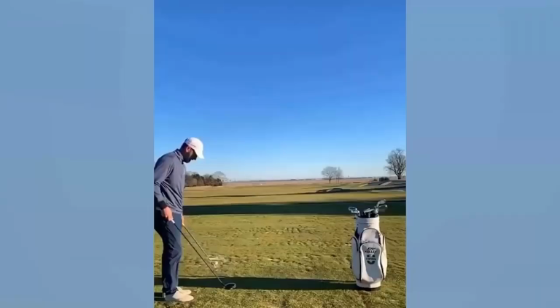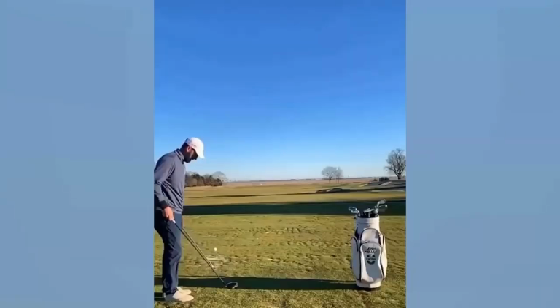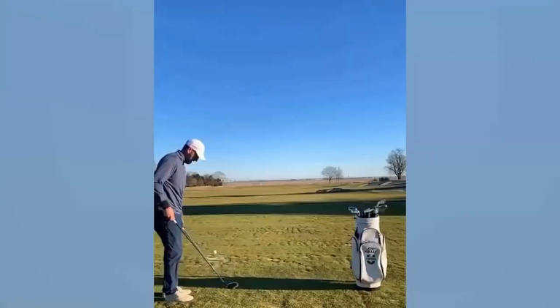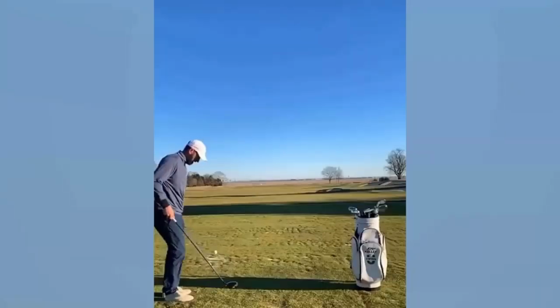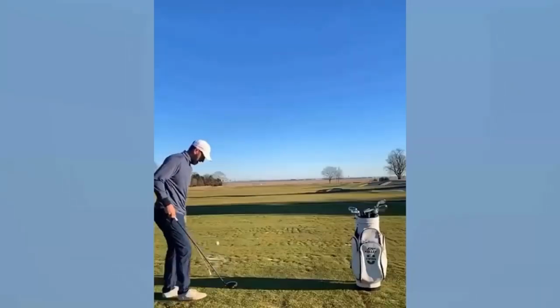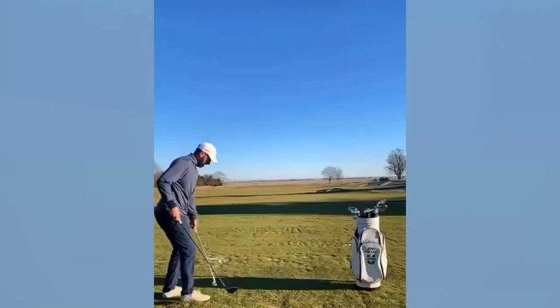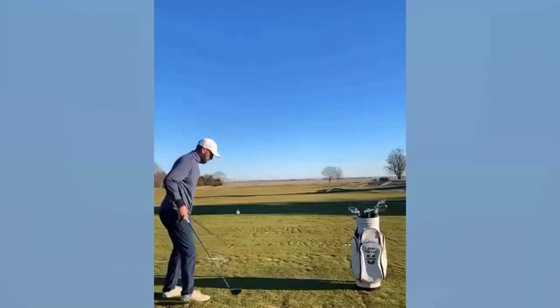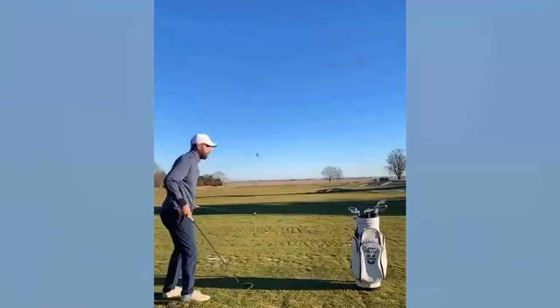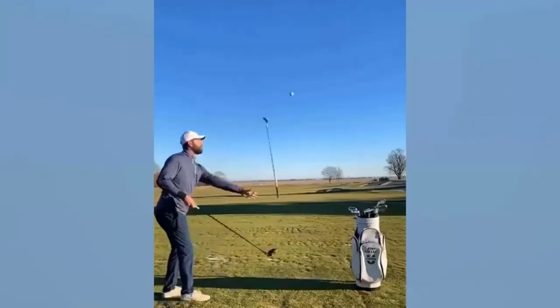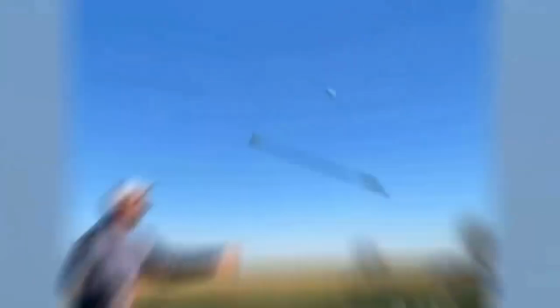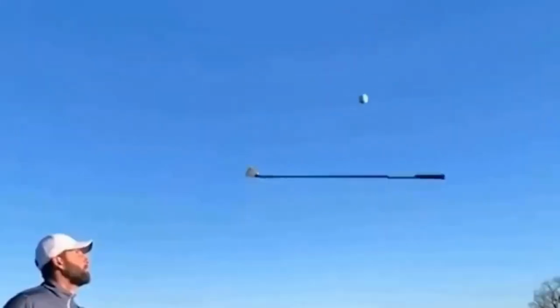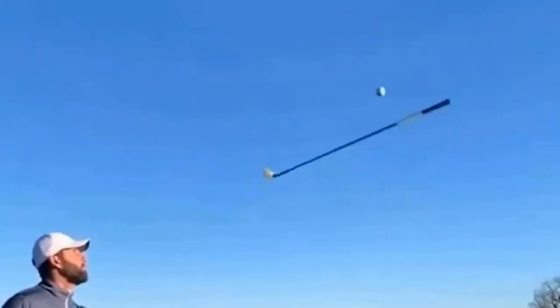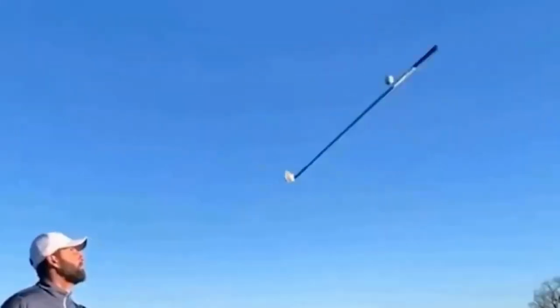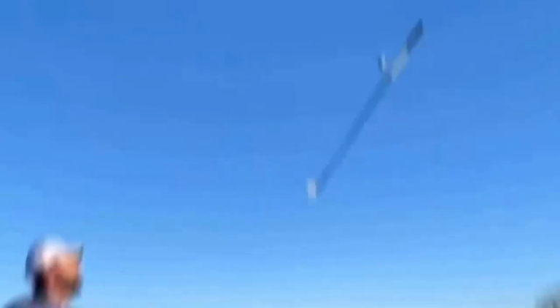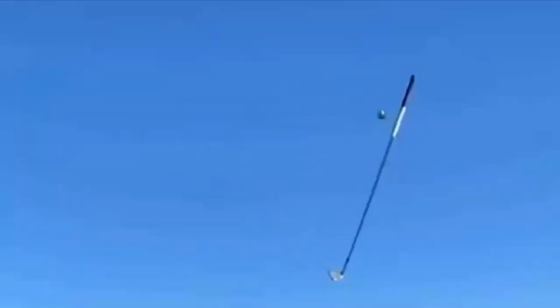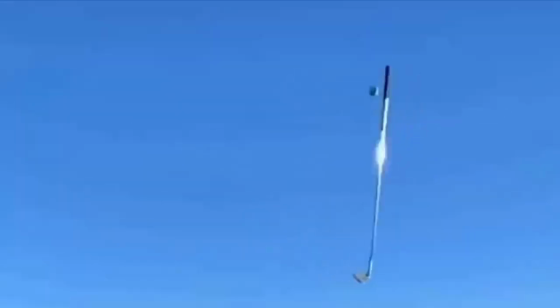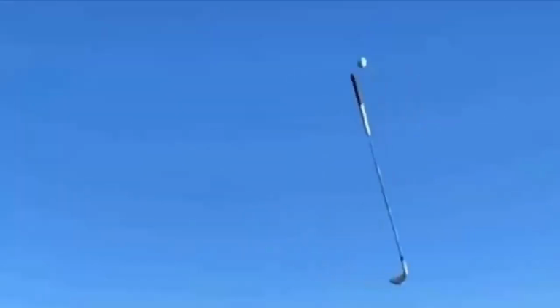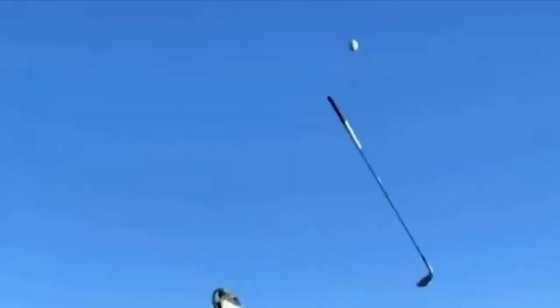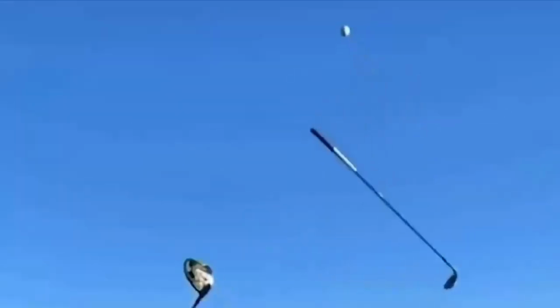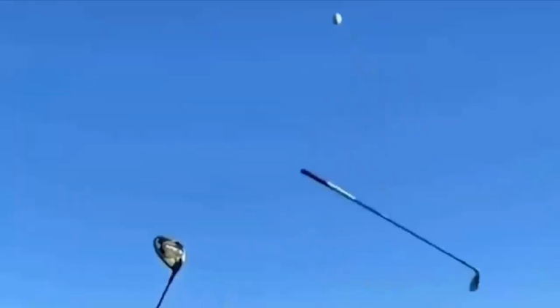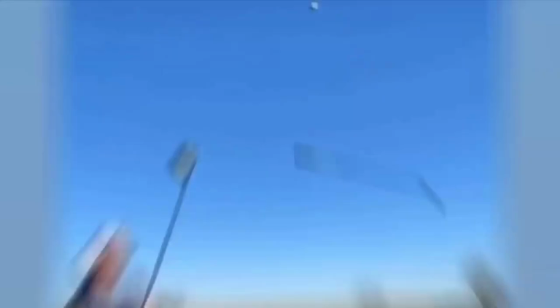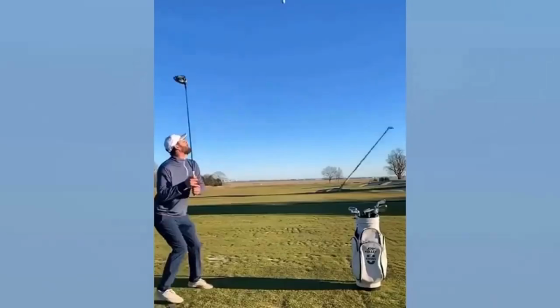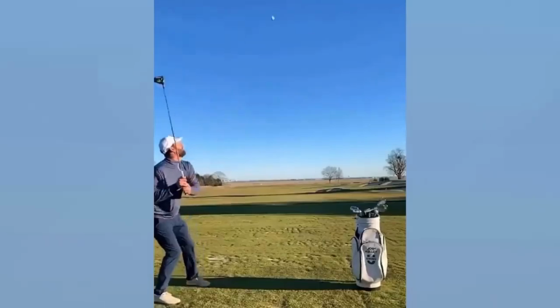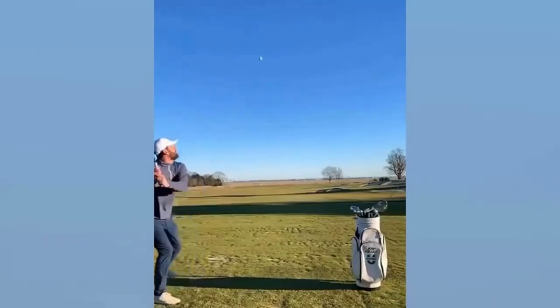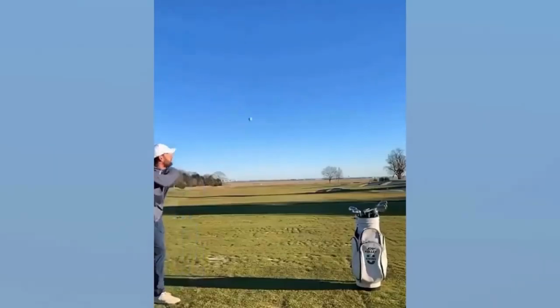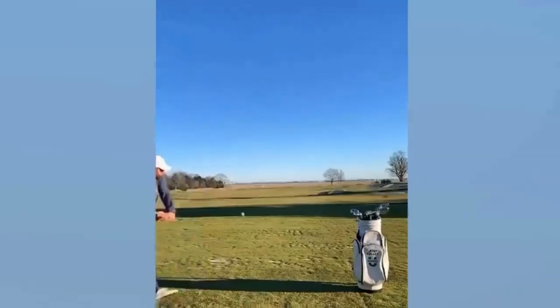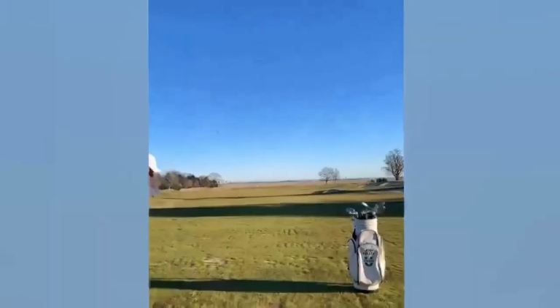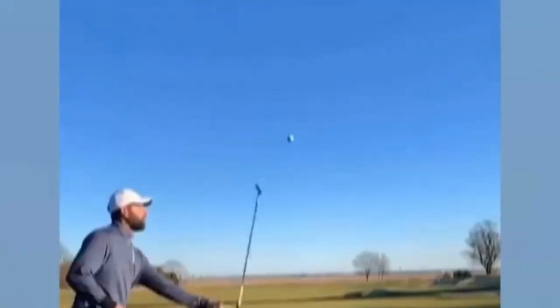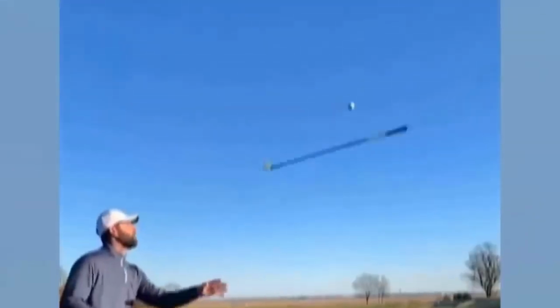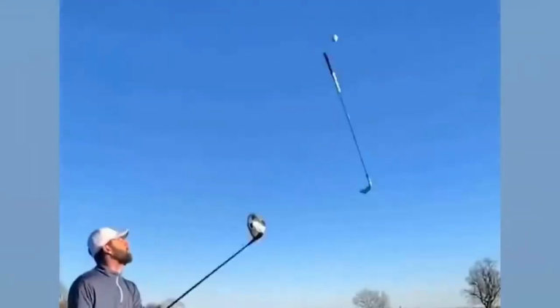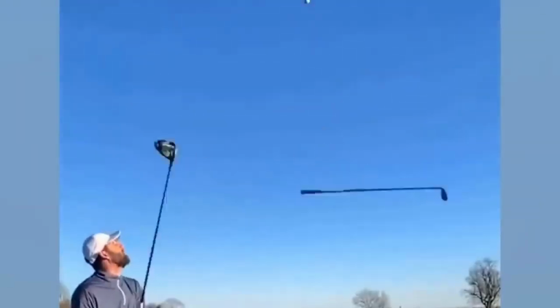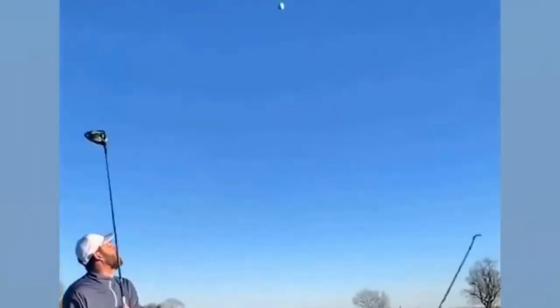We talk a lot about one in a million shots, well this two club trick shot might just be the best one so far.